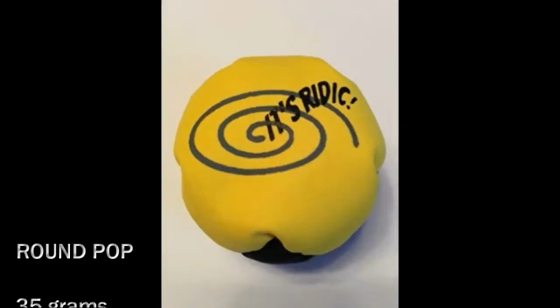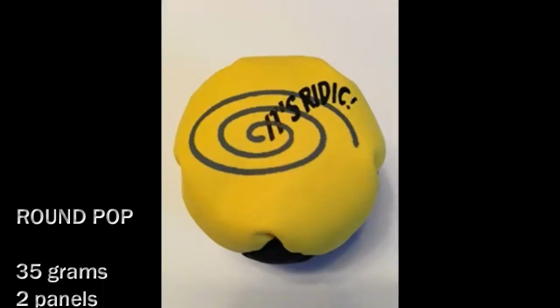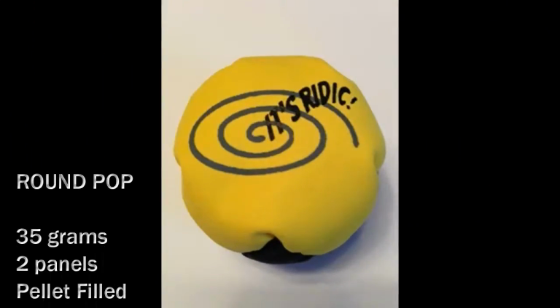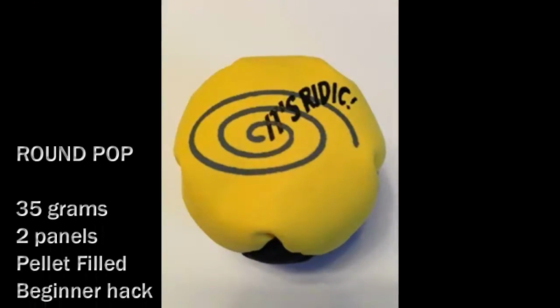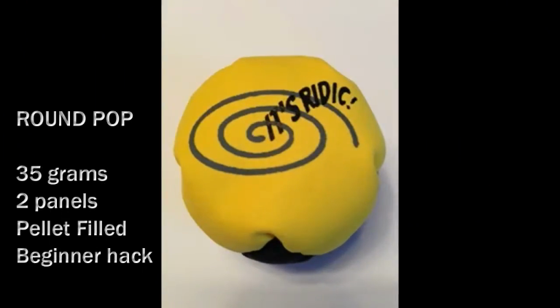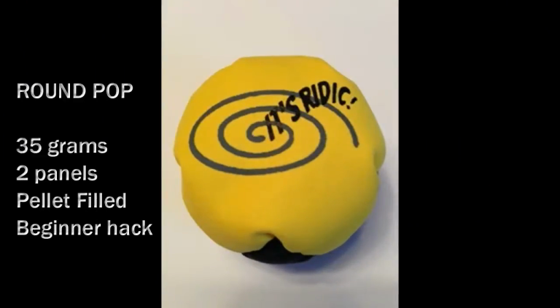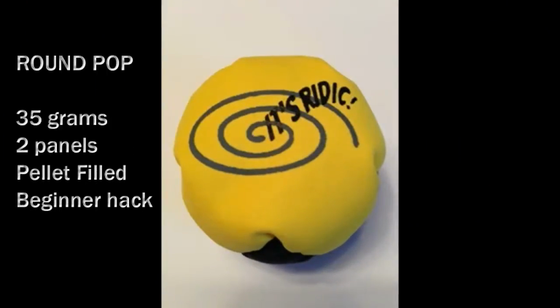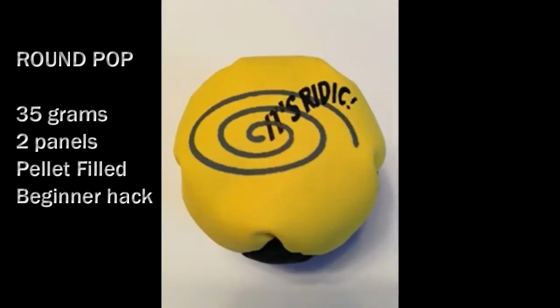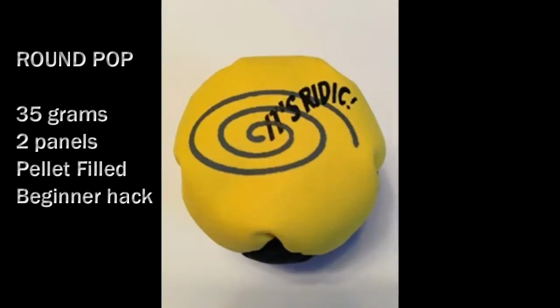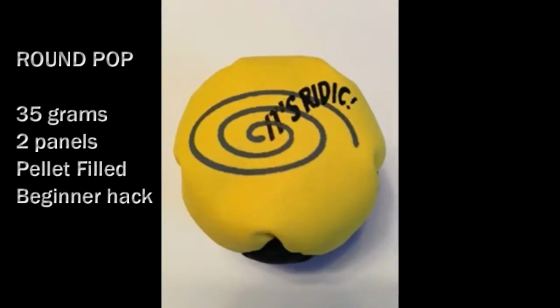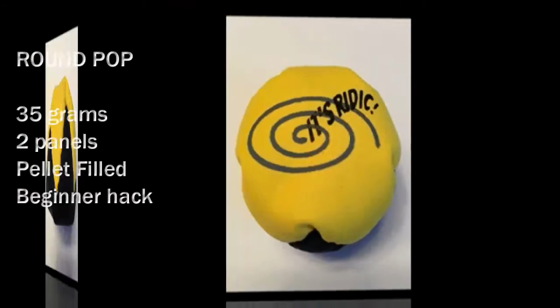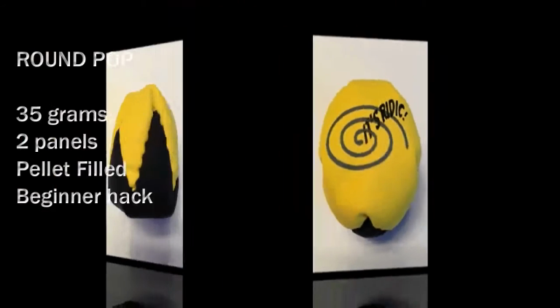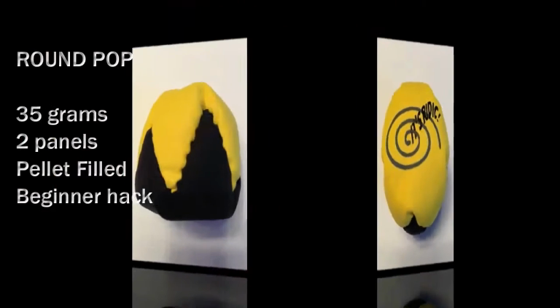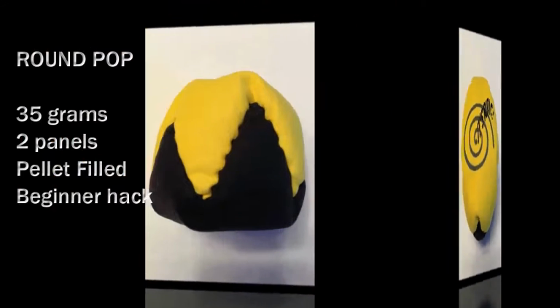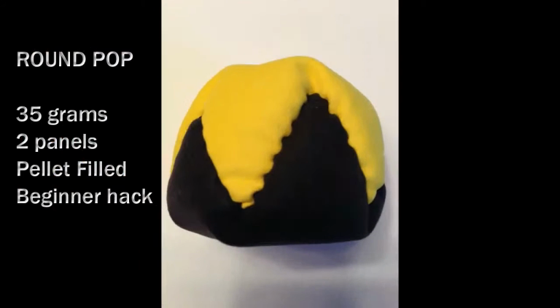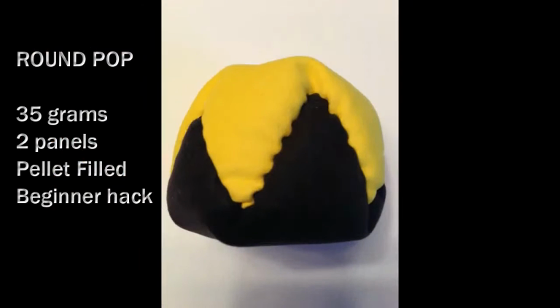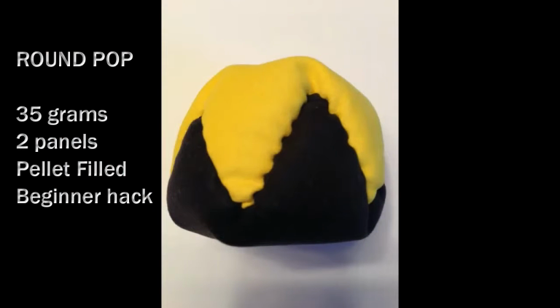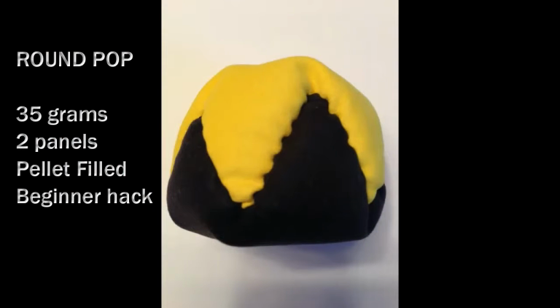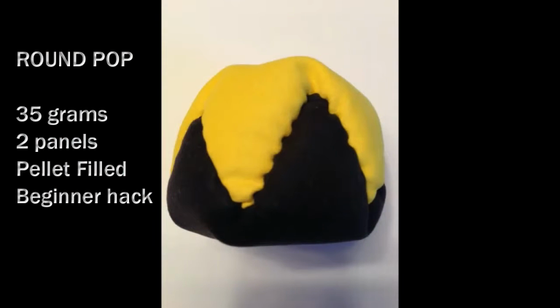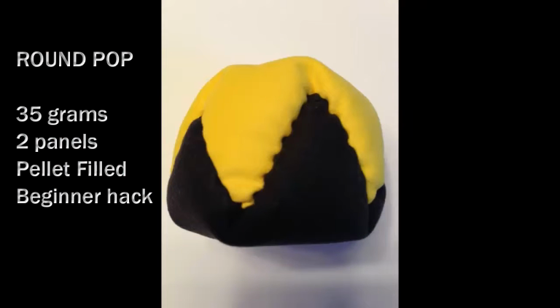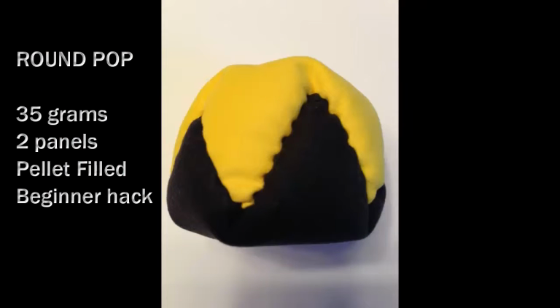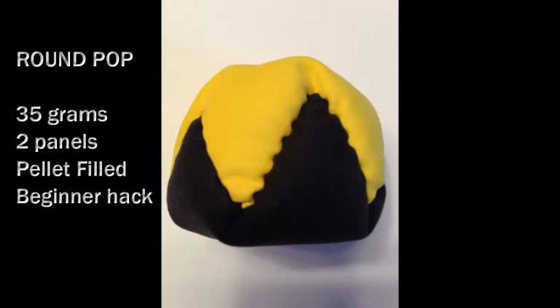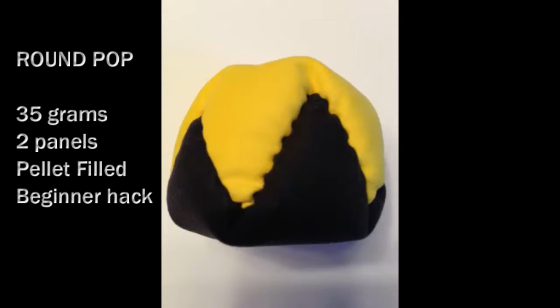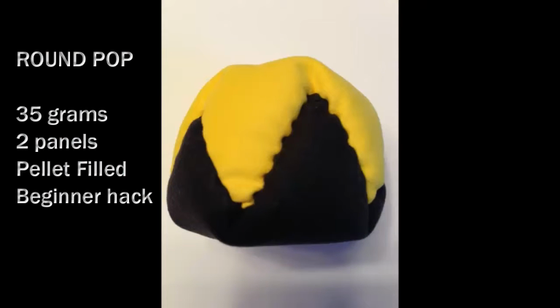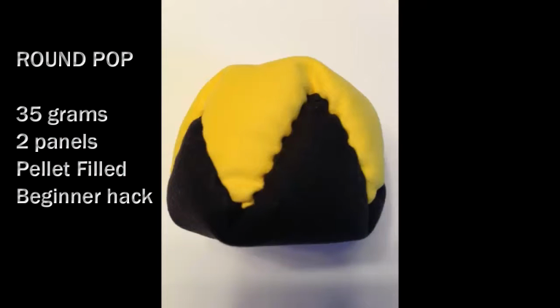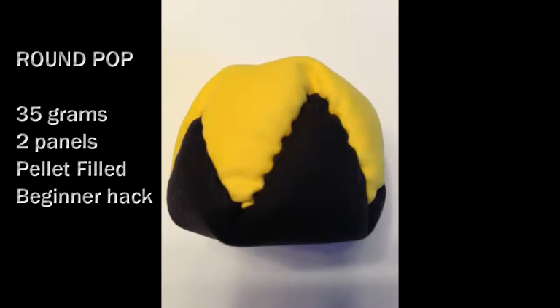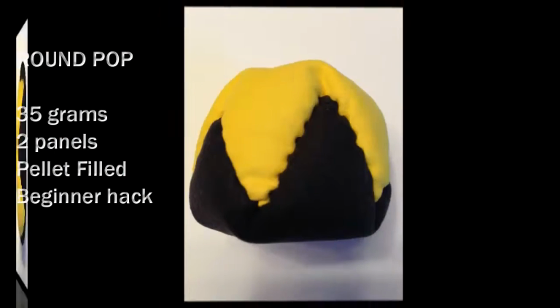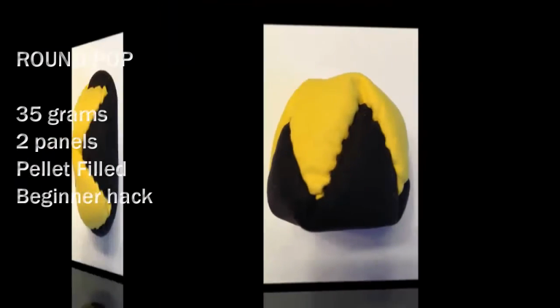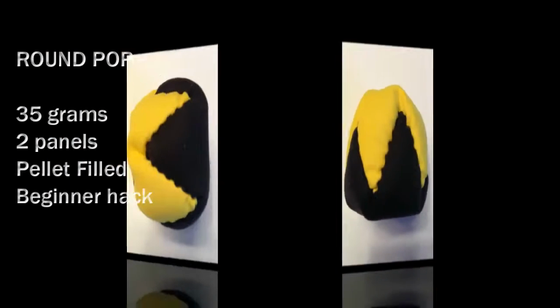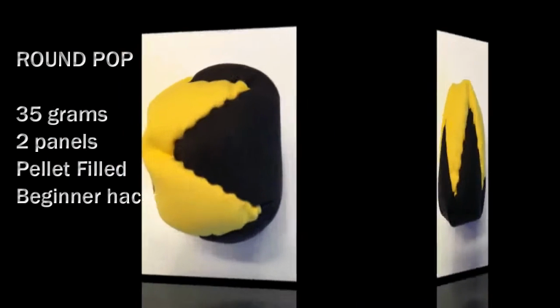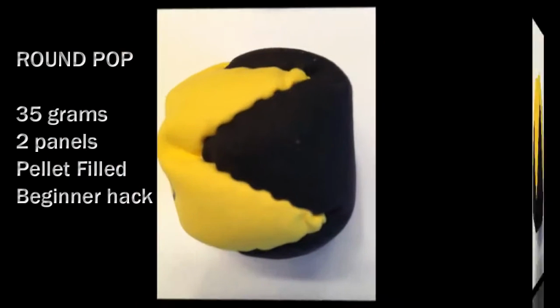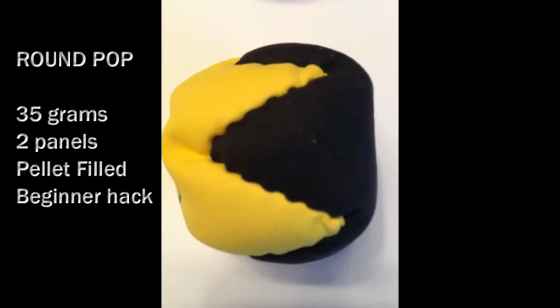Excellent for beginners, the Round Pop is light, round, and easy to control.